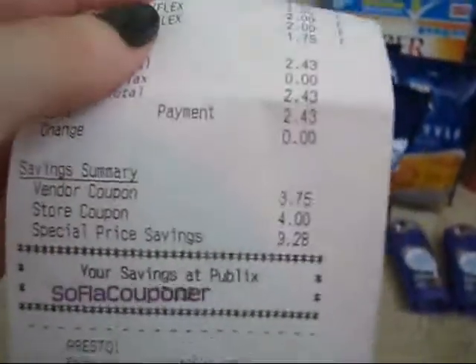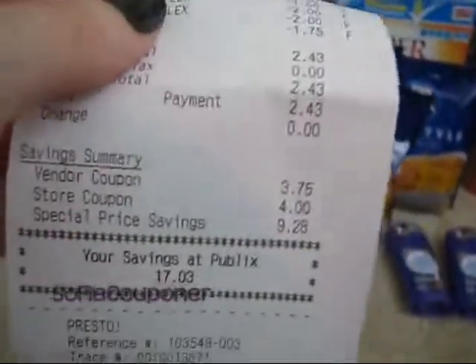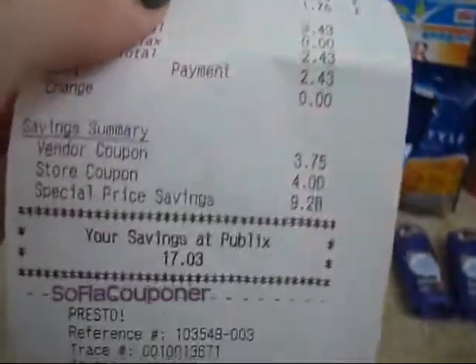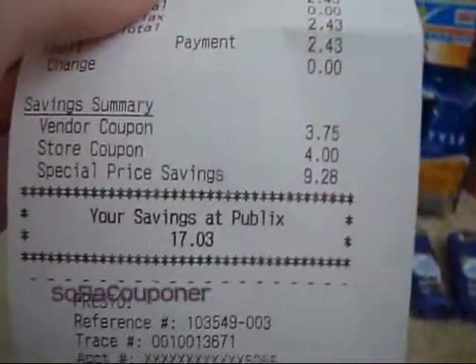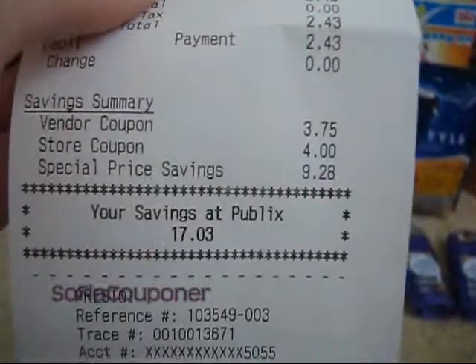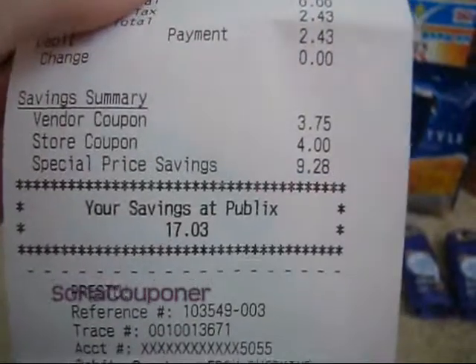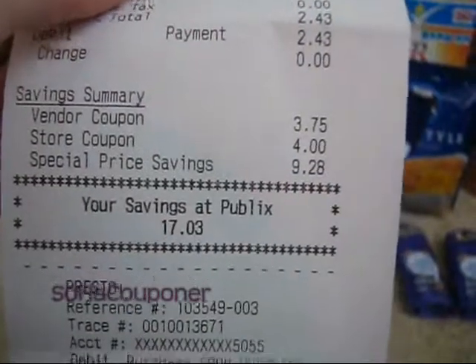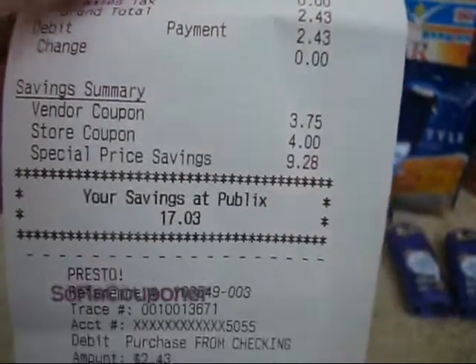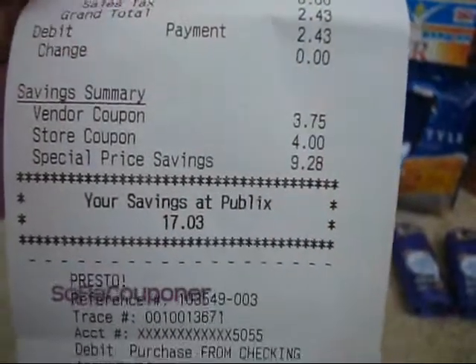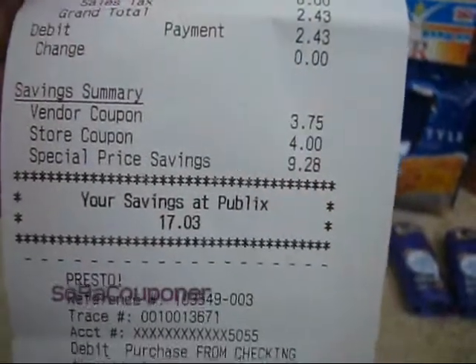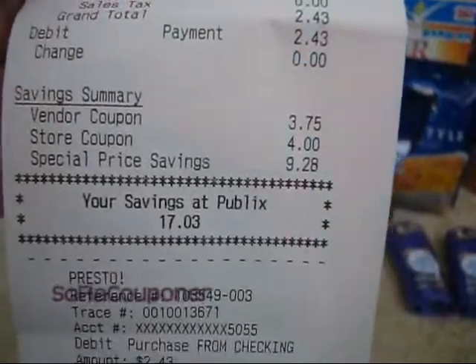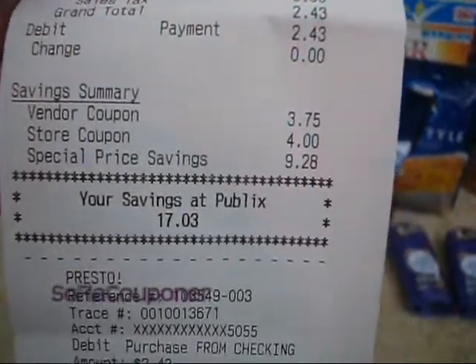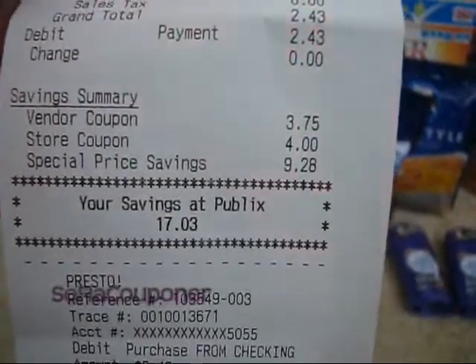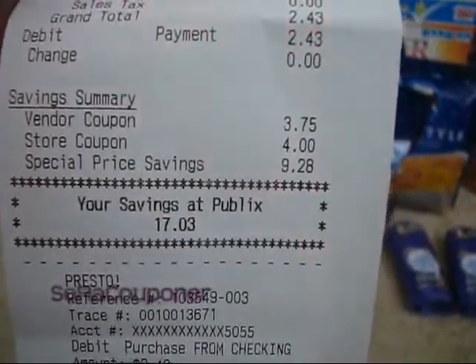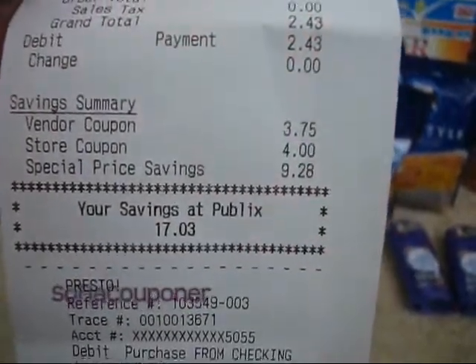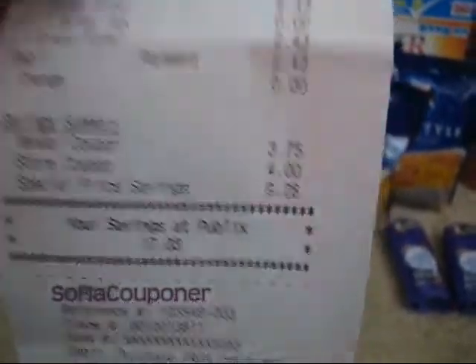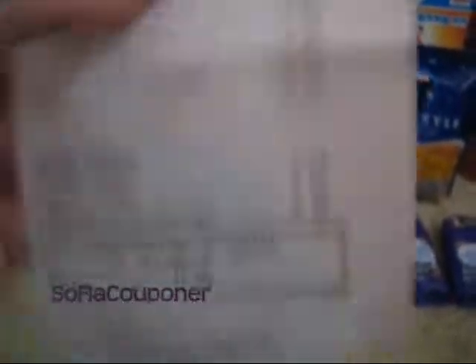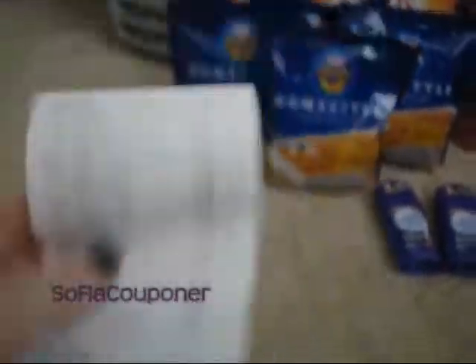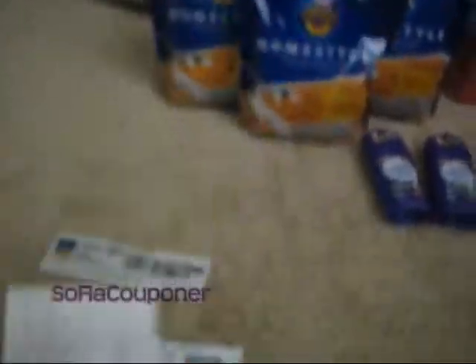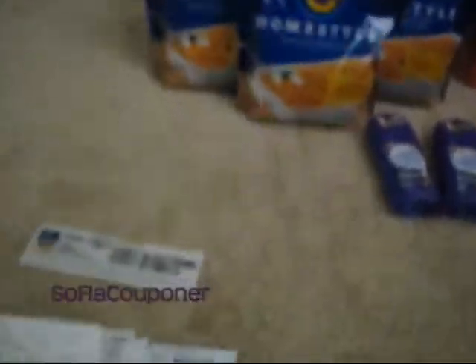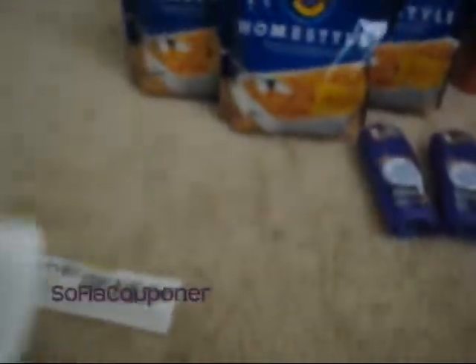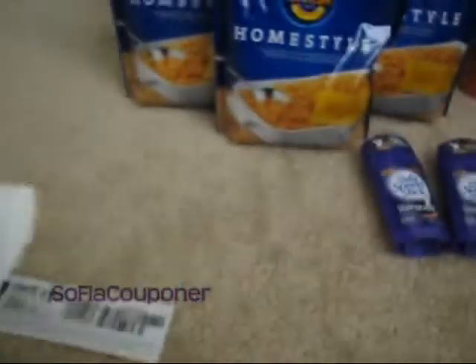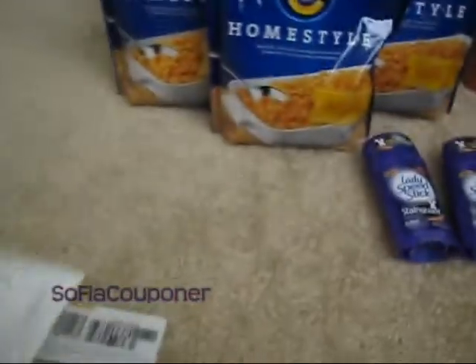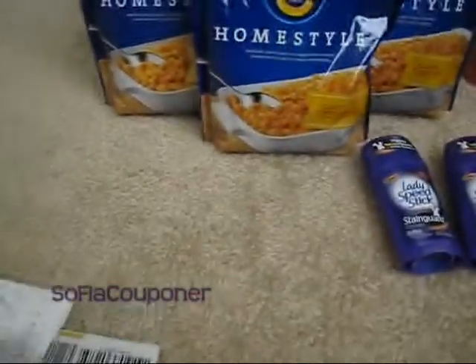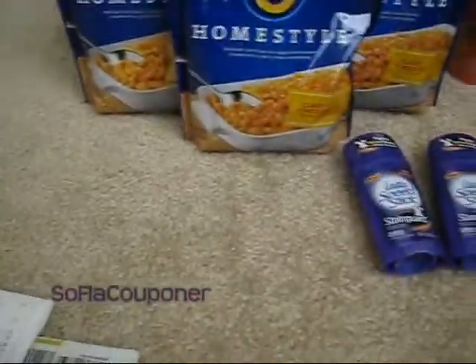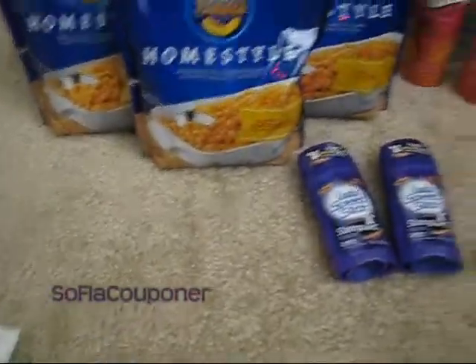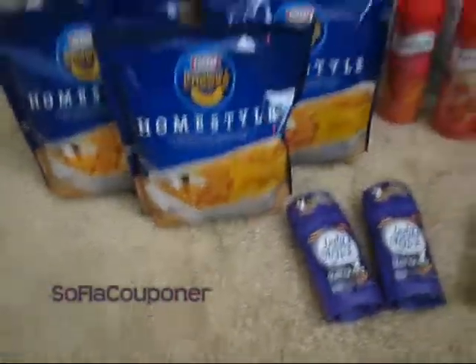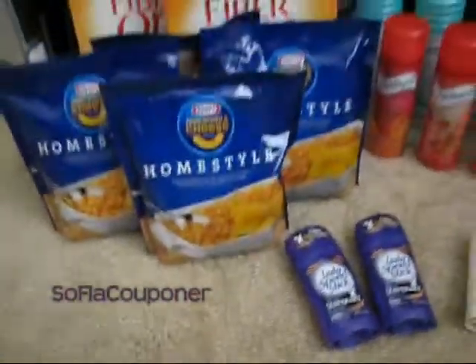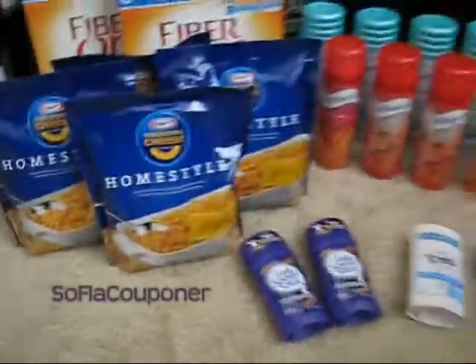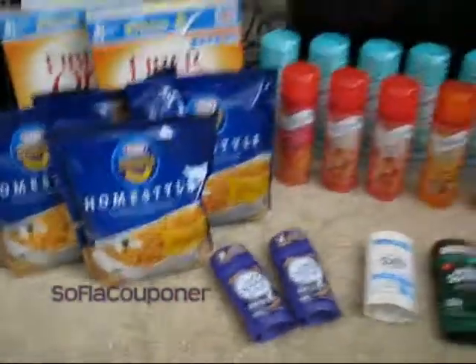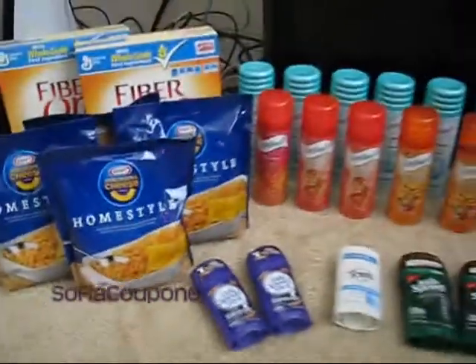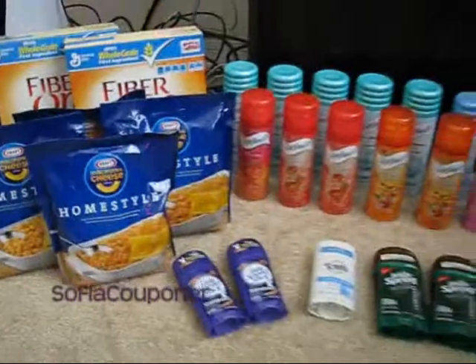My total today was $2.43 for all six items — ain't too shabby. My savings was $17.03, so I was pretty happy with that.